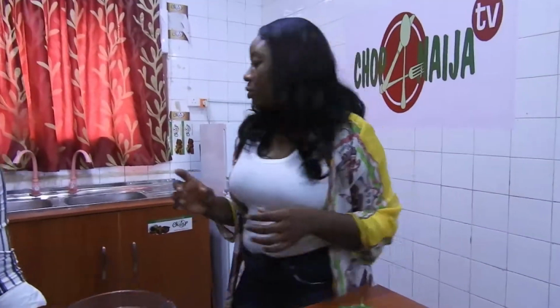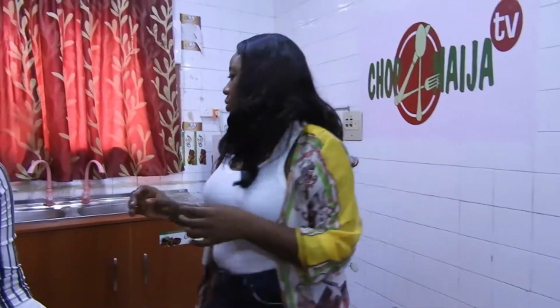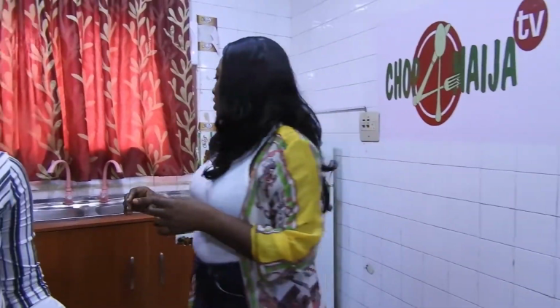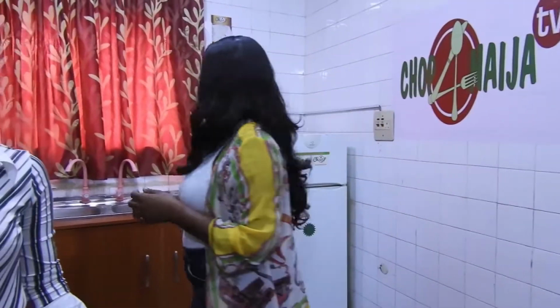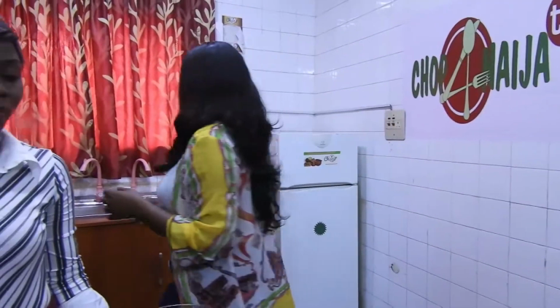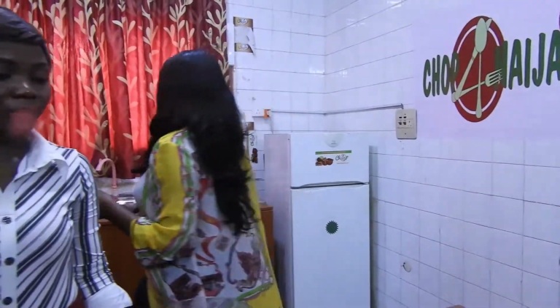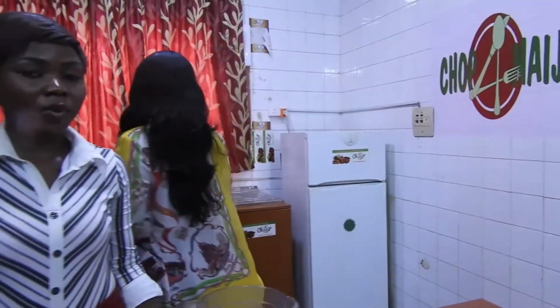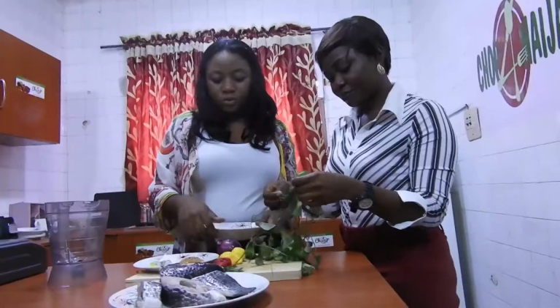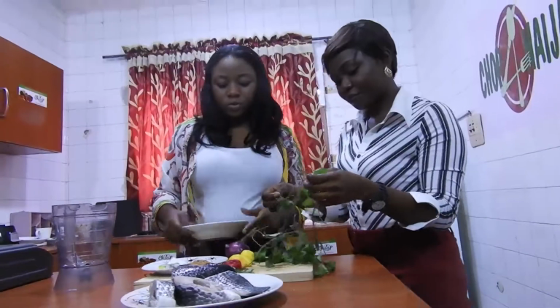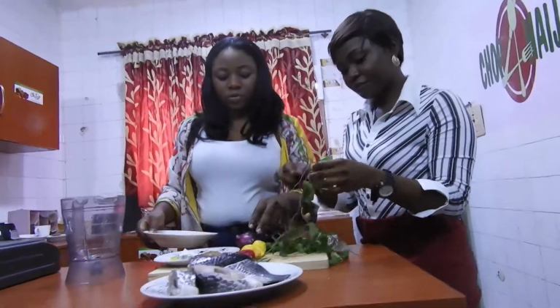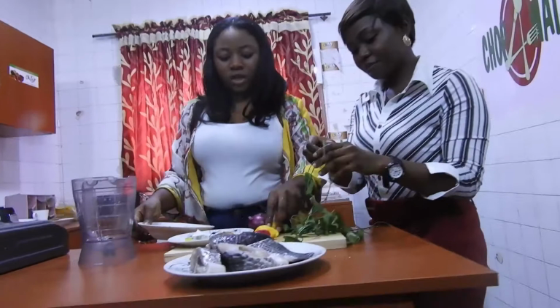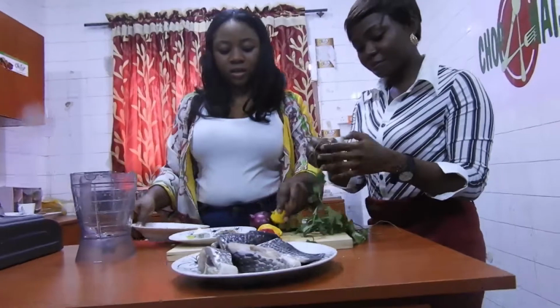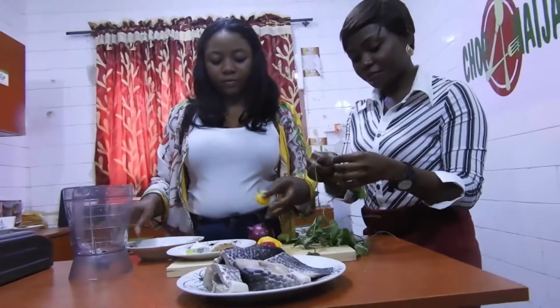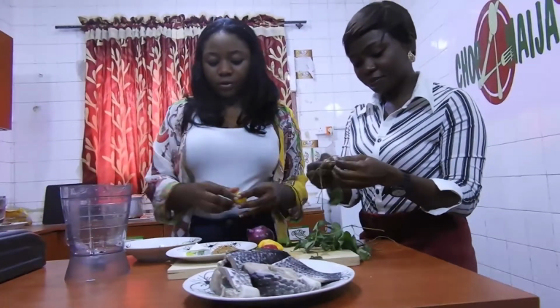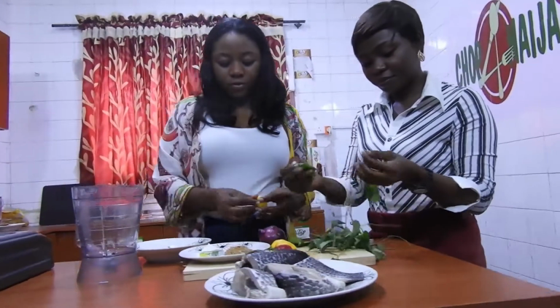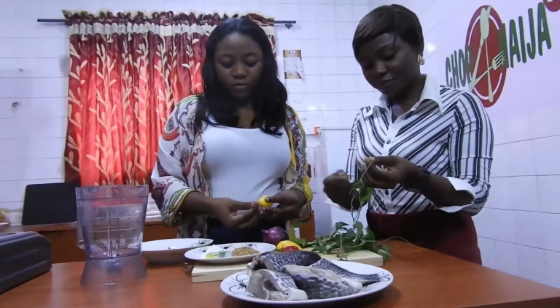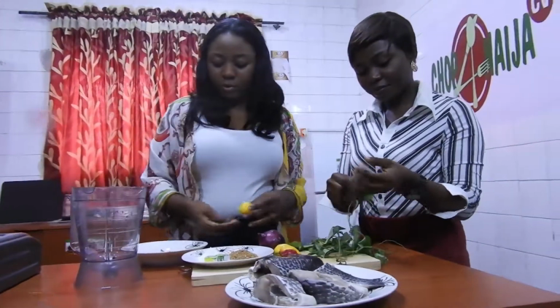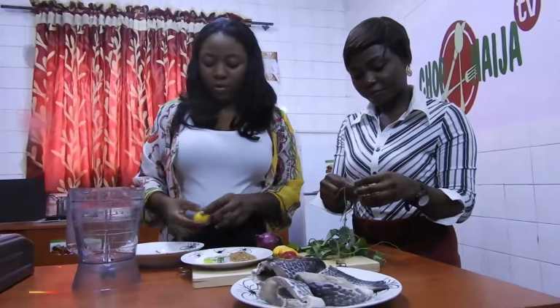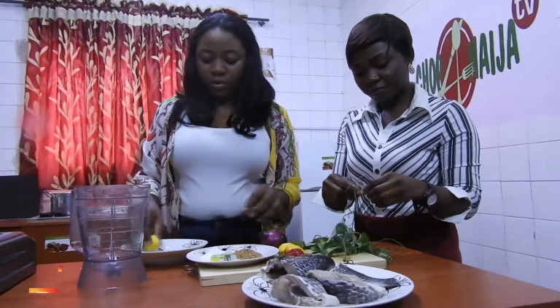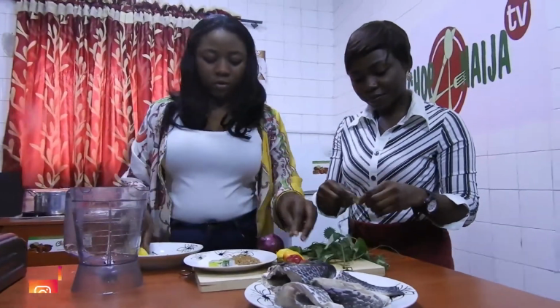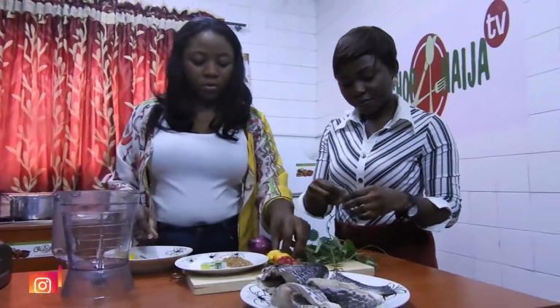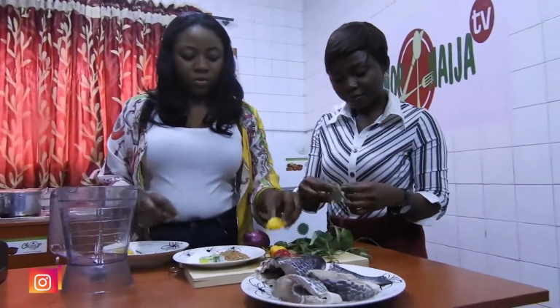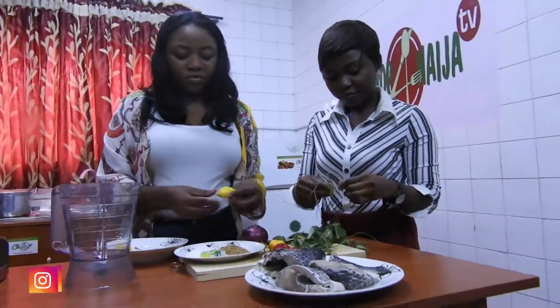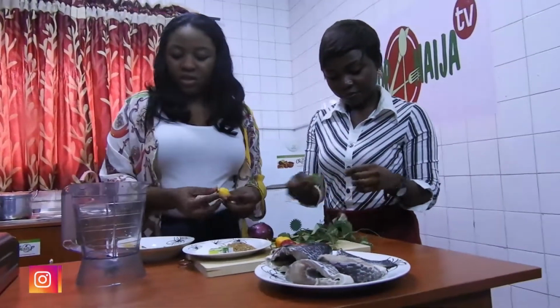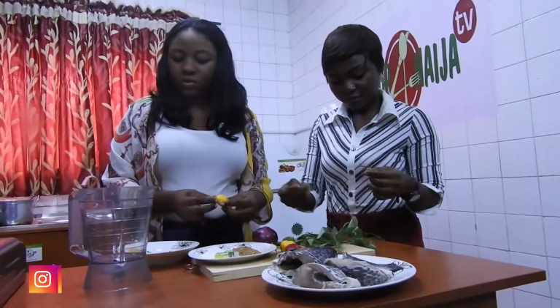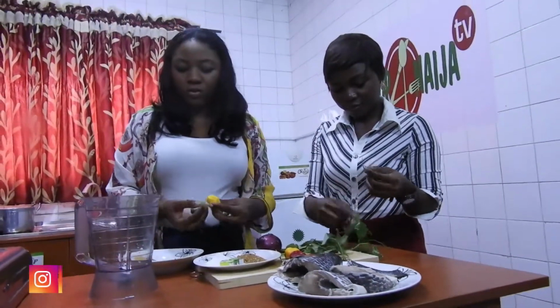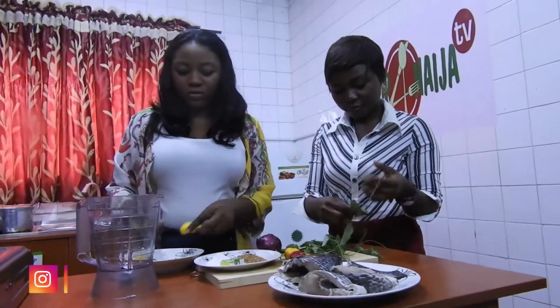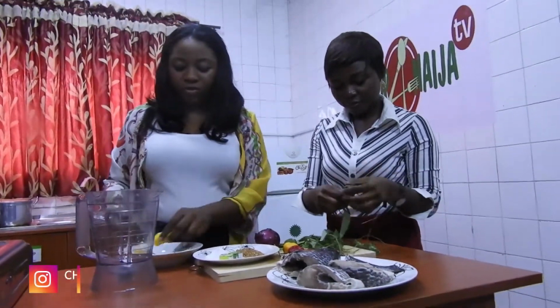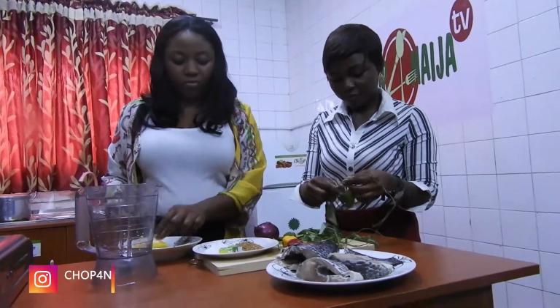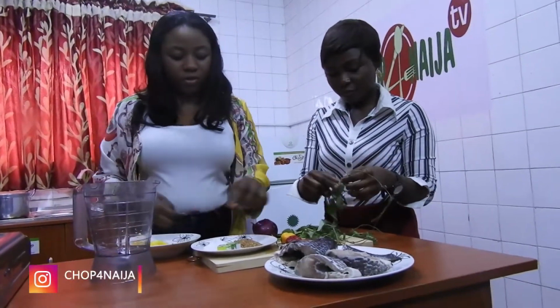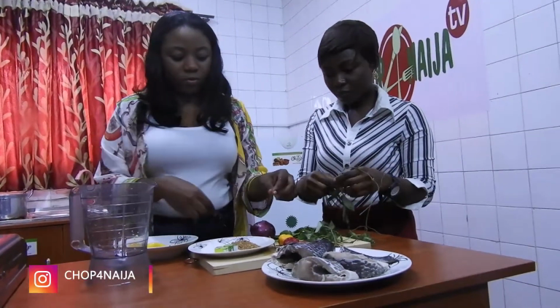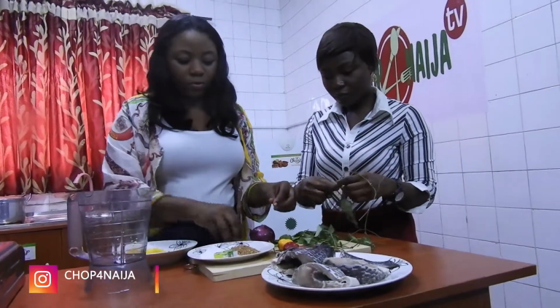If it was beef or goat meat or something, you boil it first before you put in the spice. So let me wash my hands first. We have the pepper ready to use.